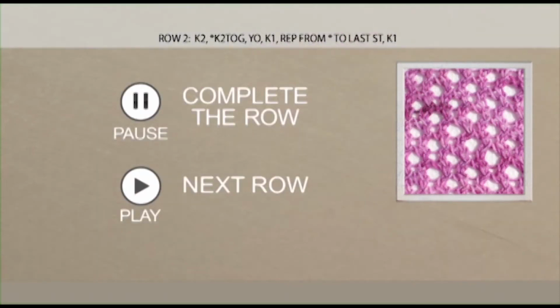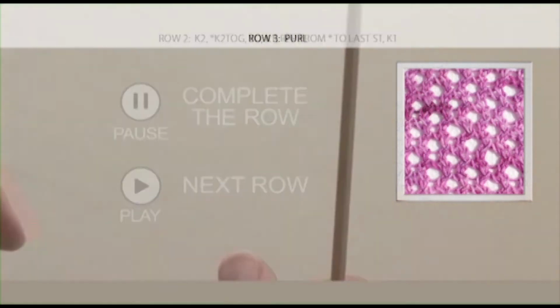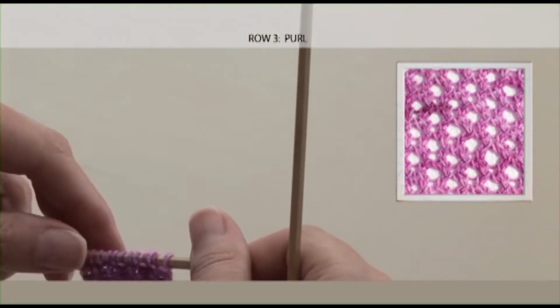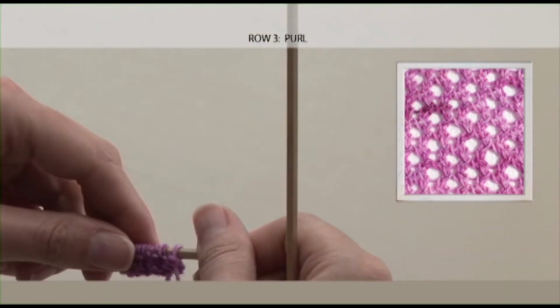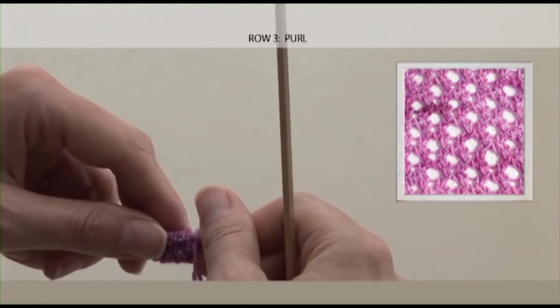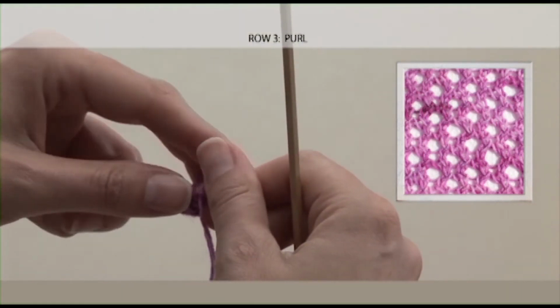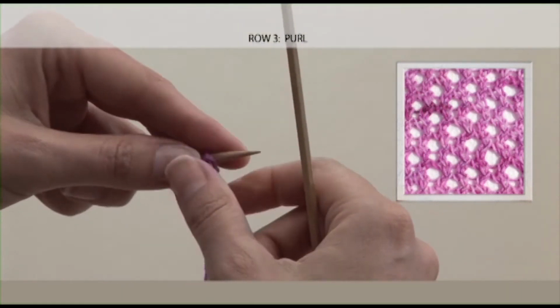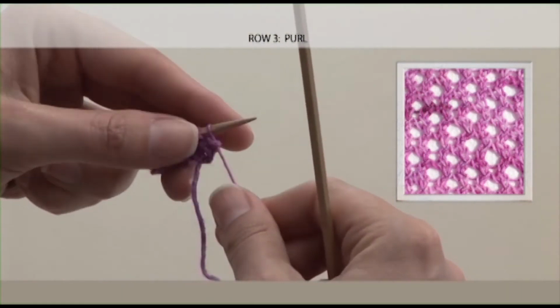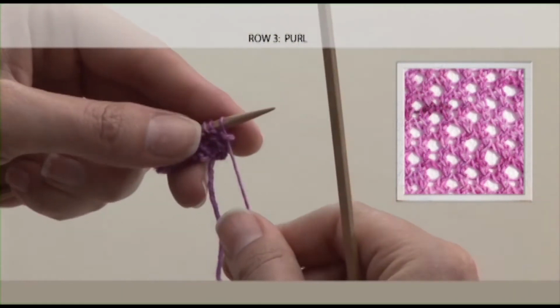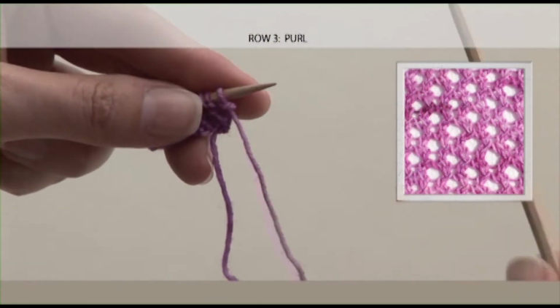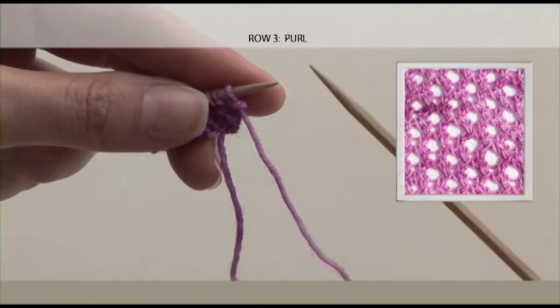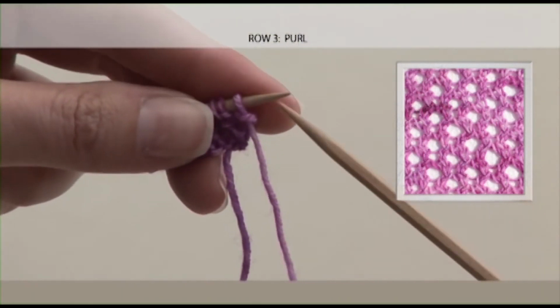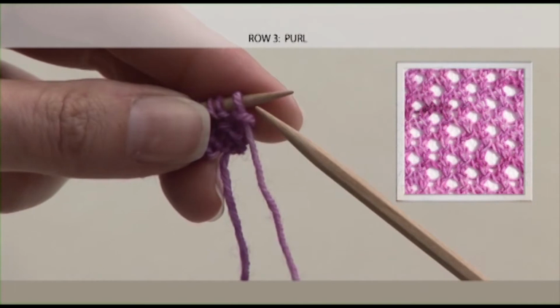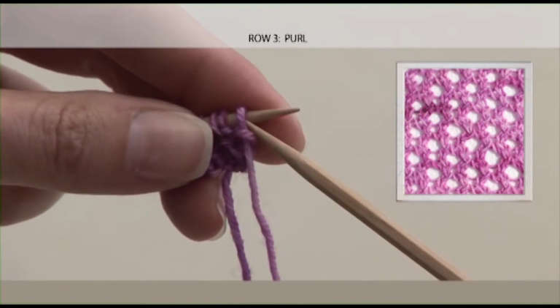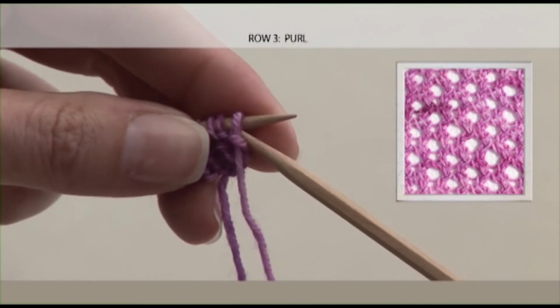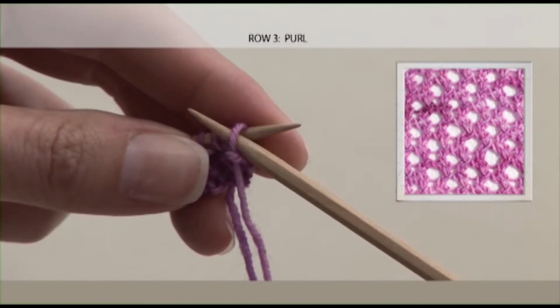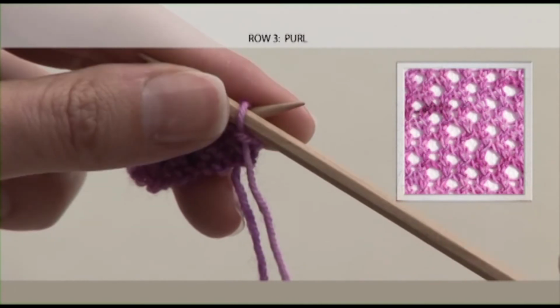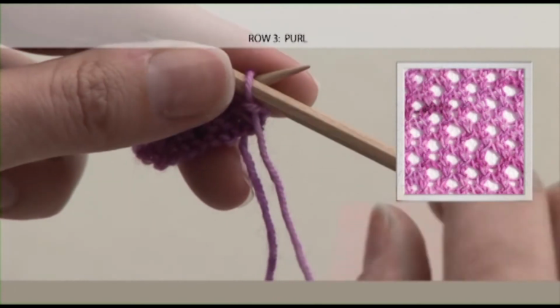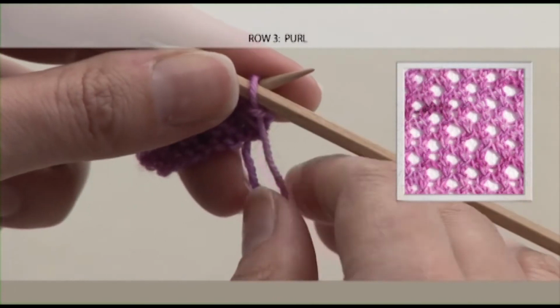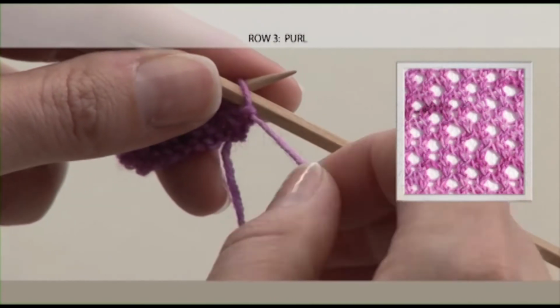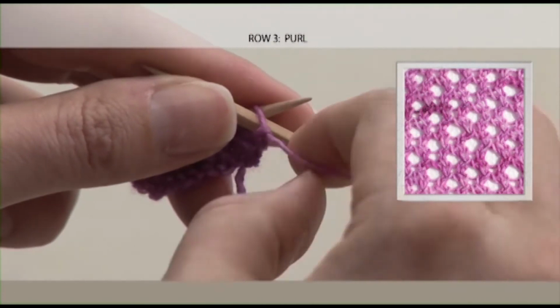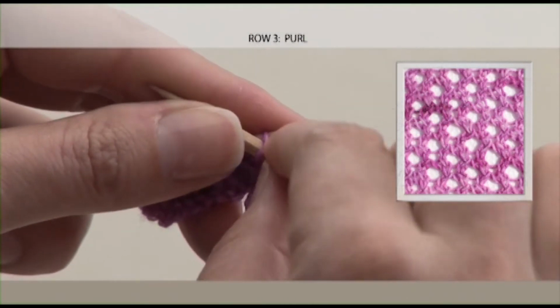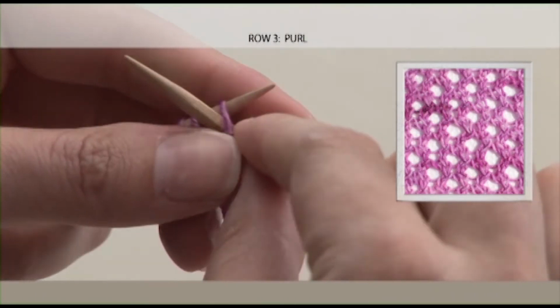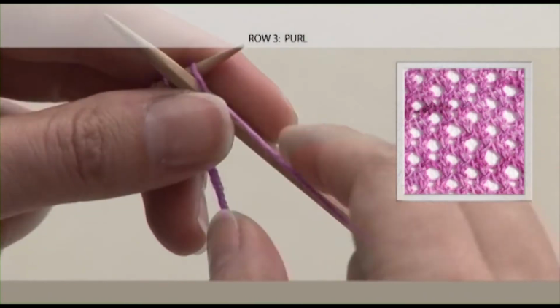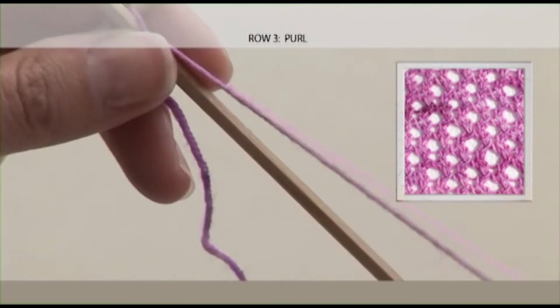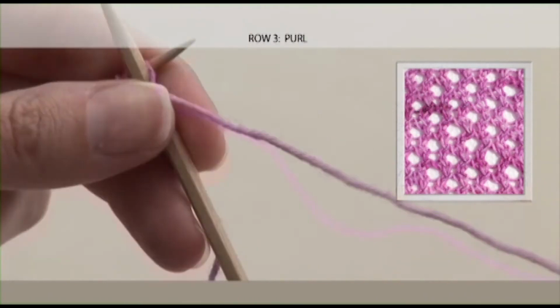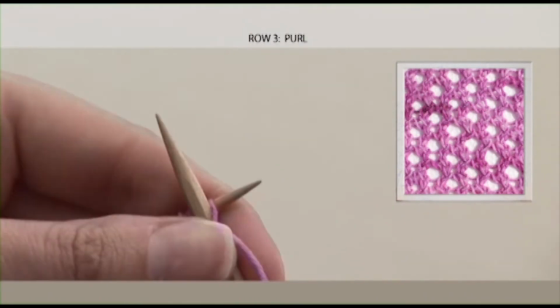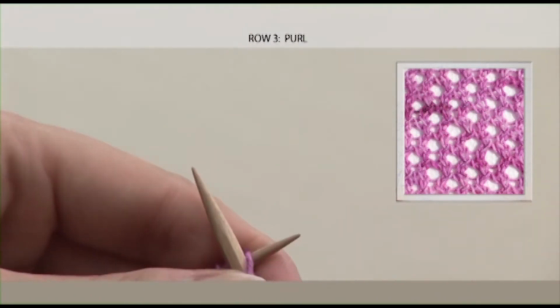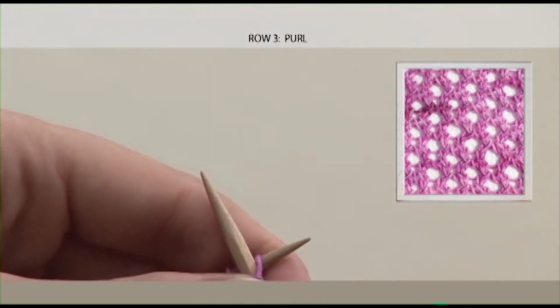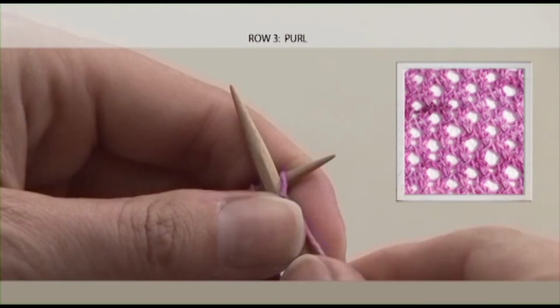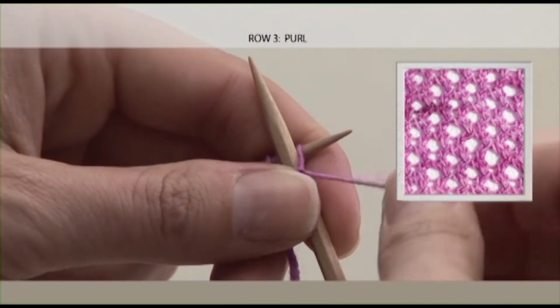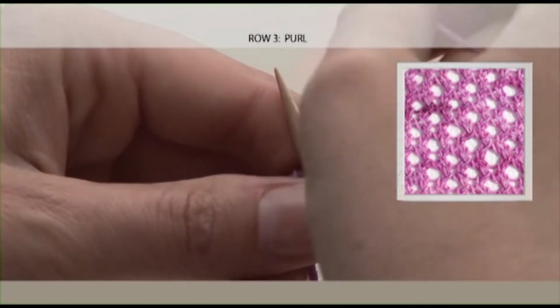Now we have every wrong side row. This is a purl row, so I'll meet you at the next row.